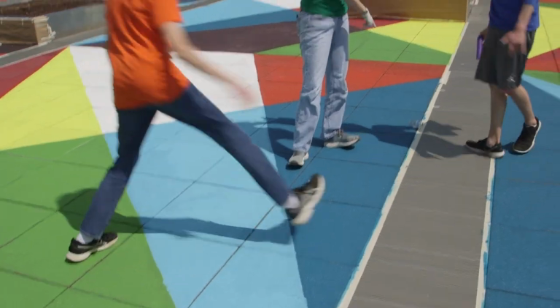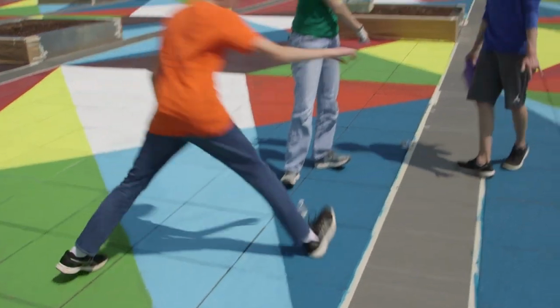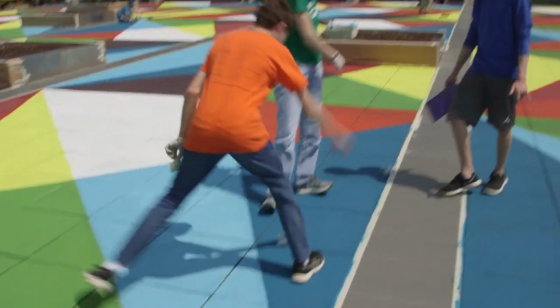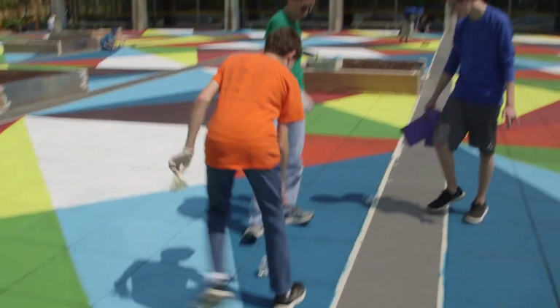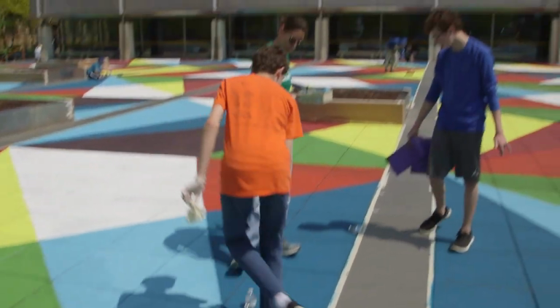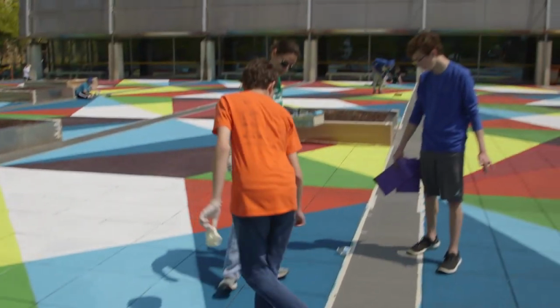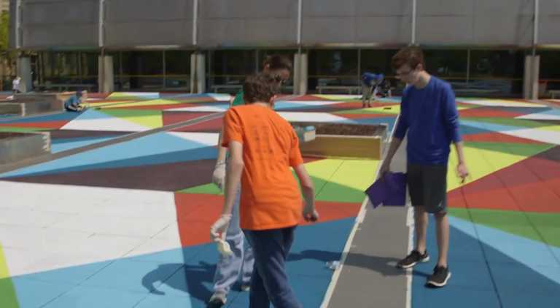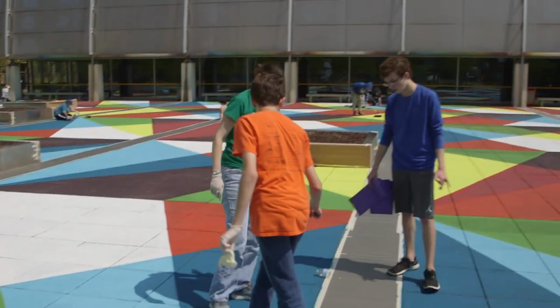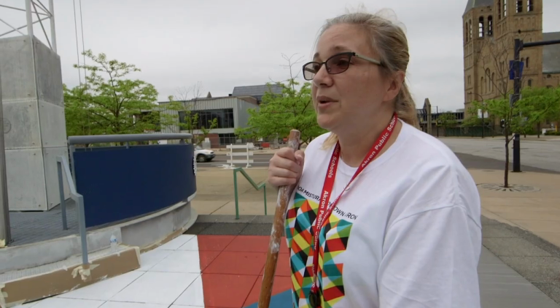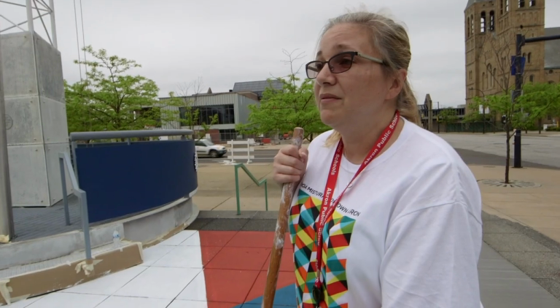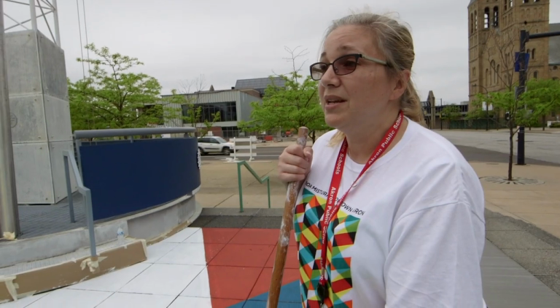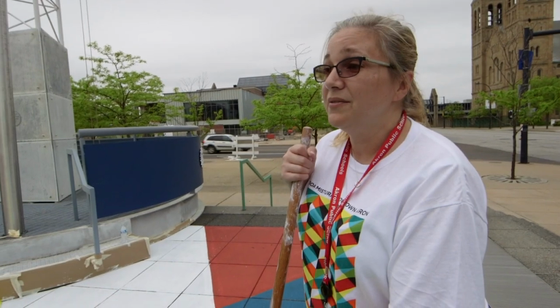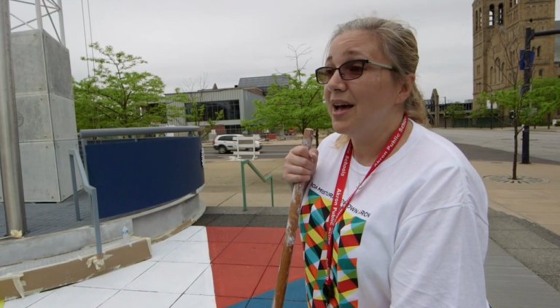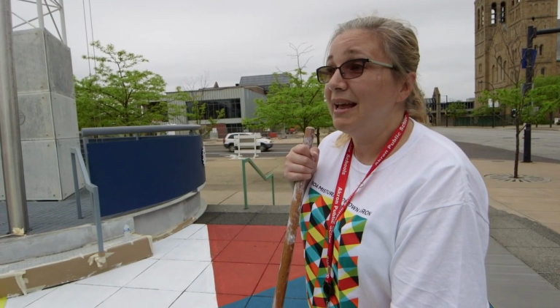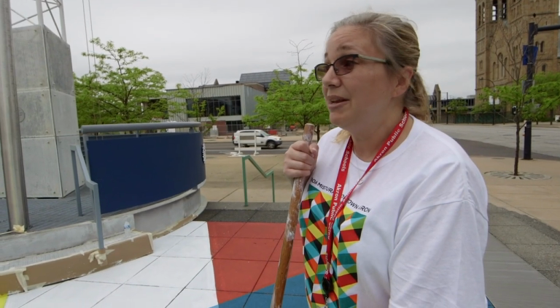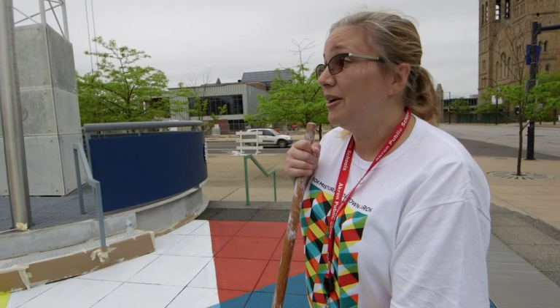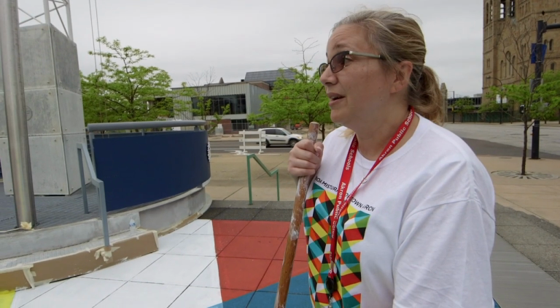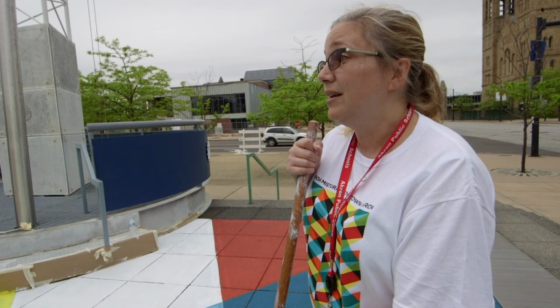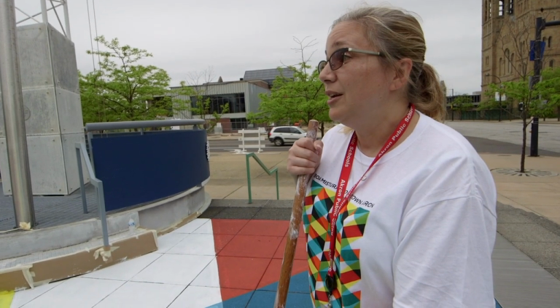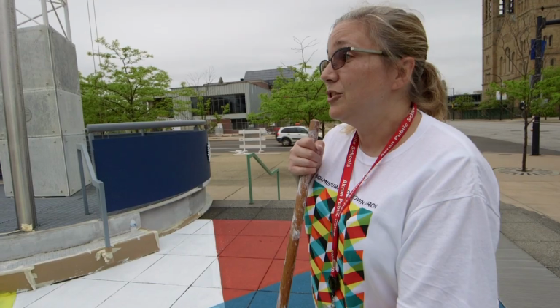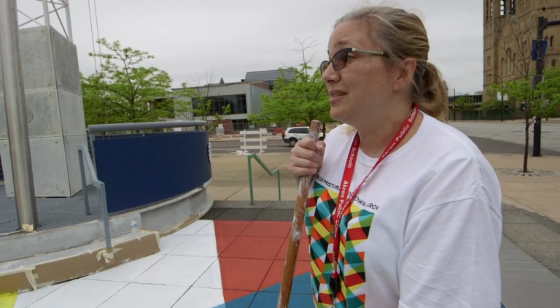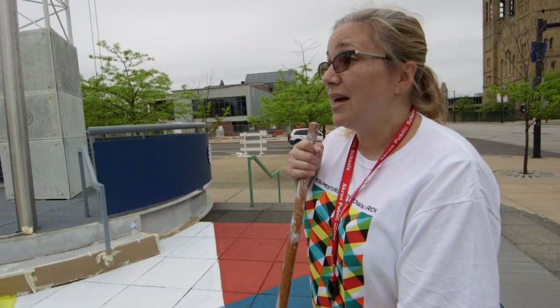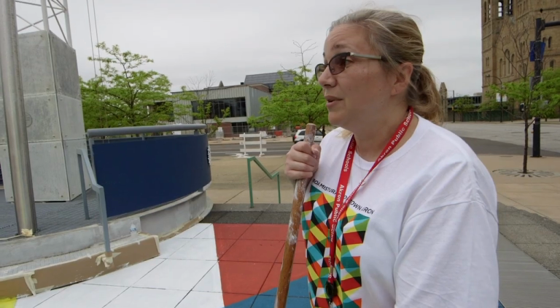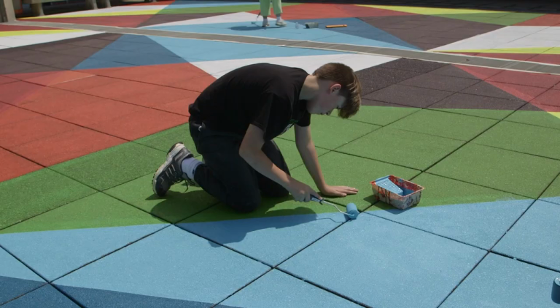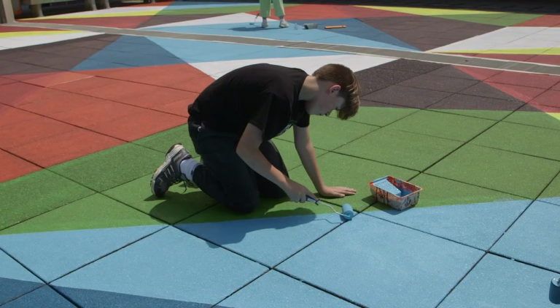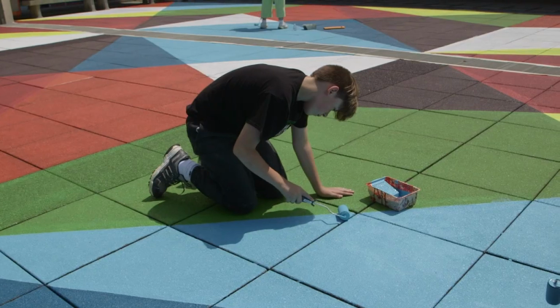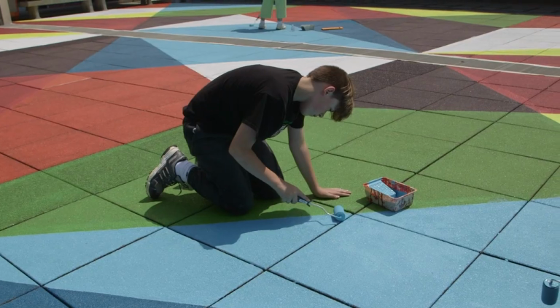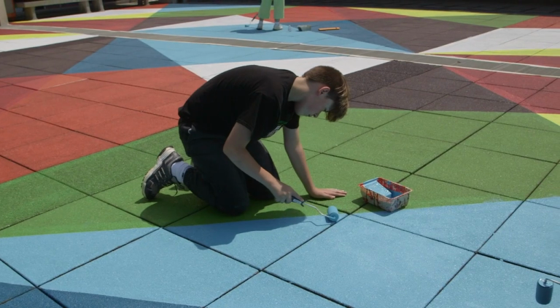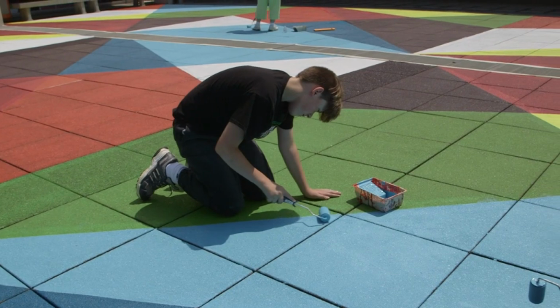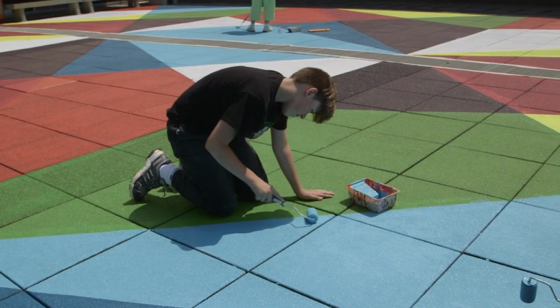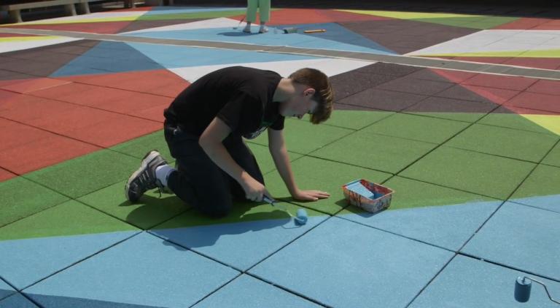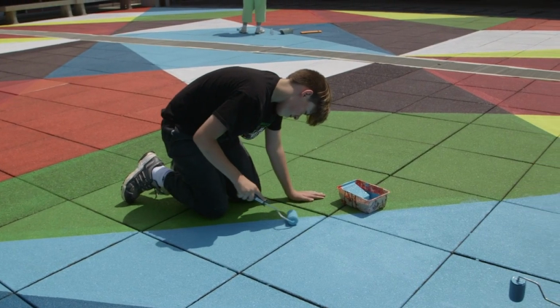I think it's amazing. So many of the kids have gotten out here and just sat and relaxed. Painting is really therapeutic.